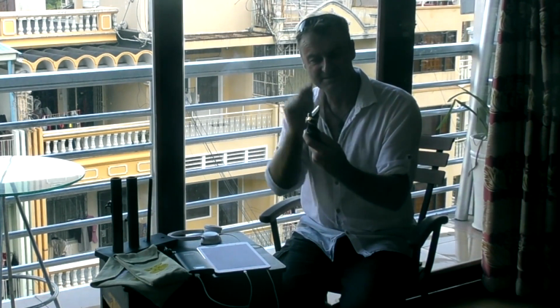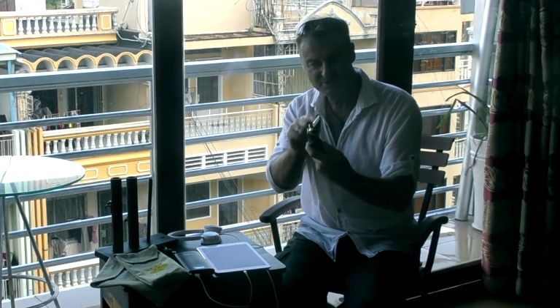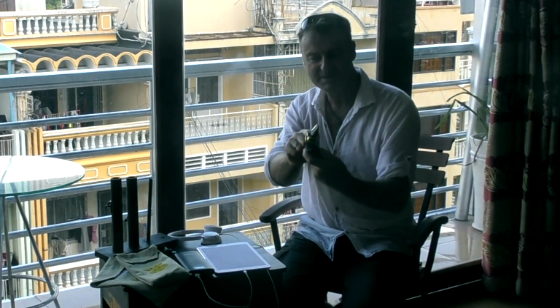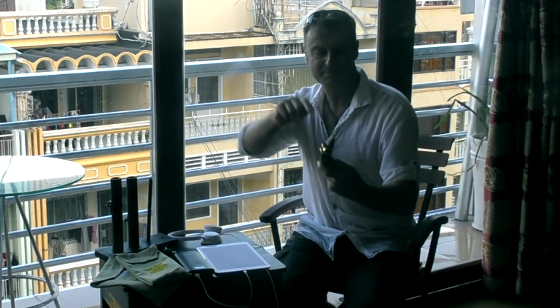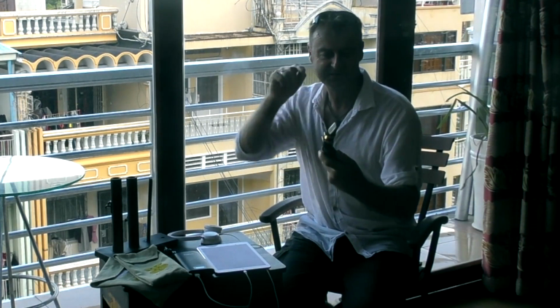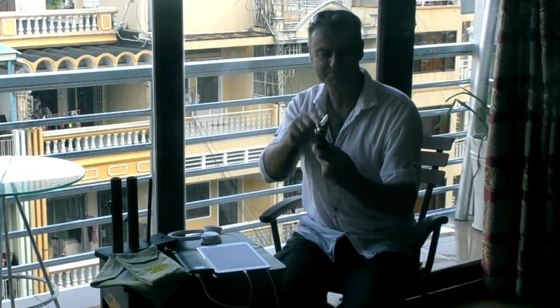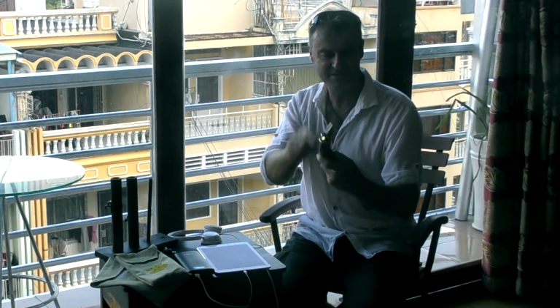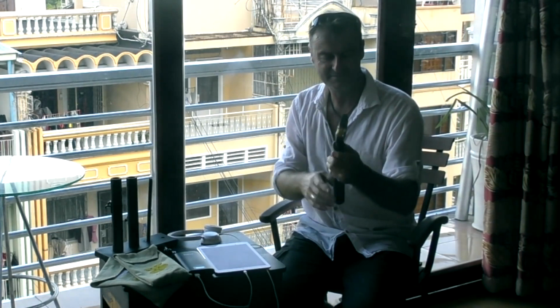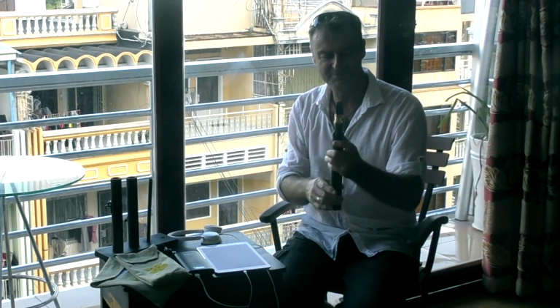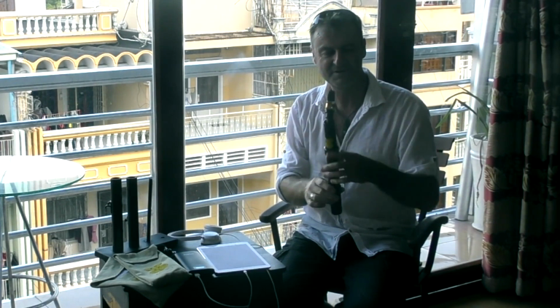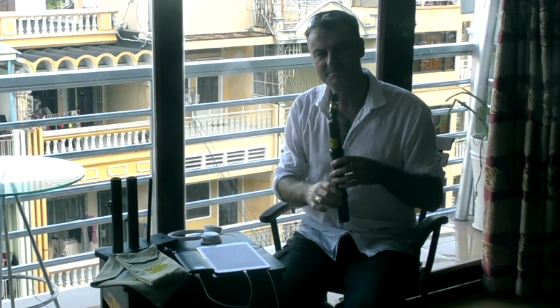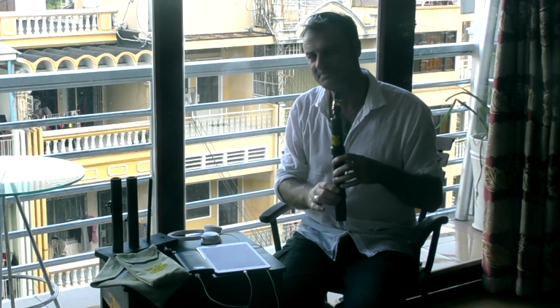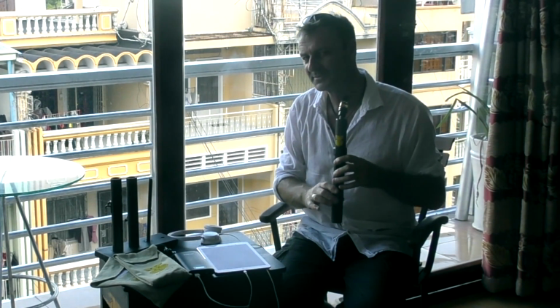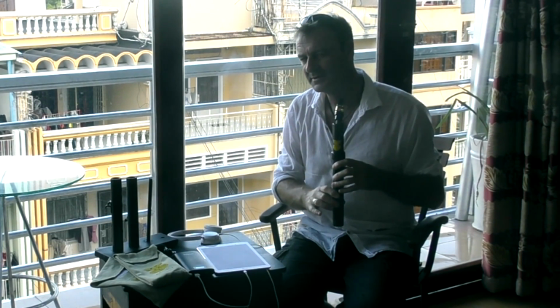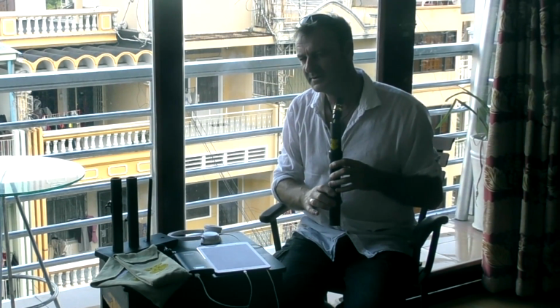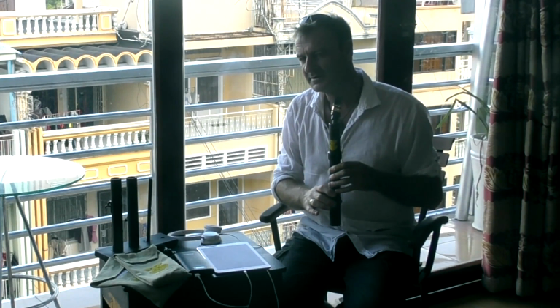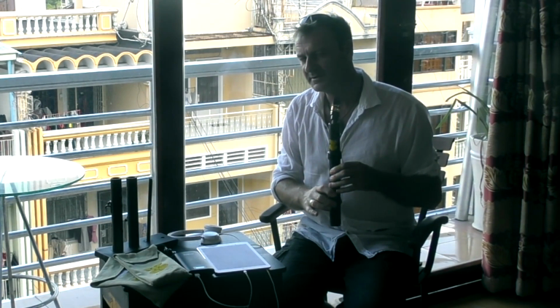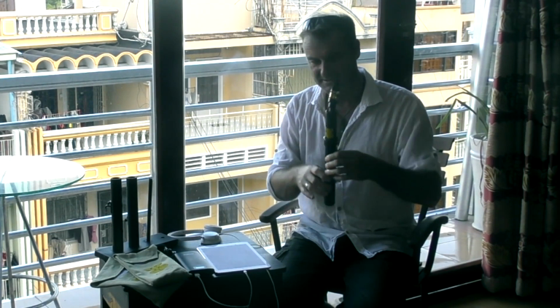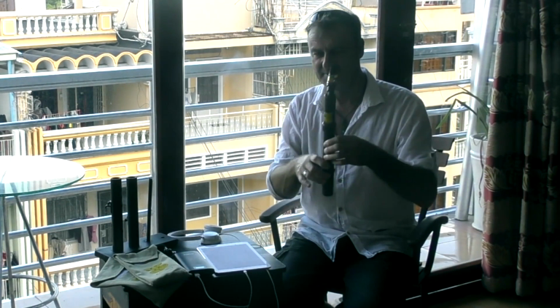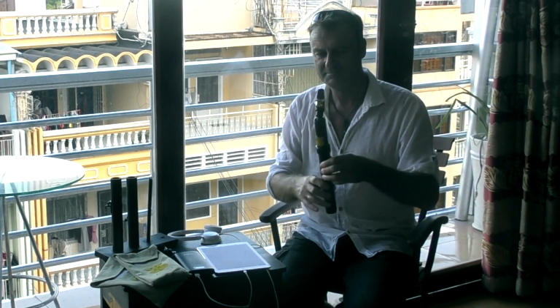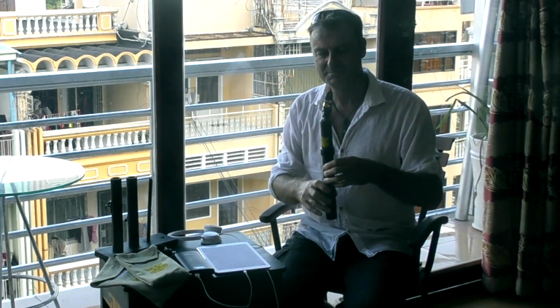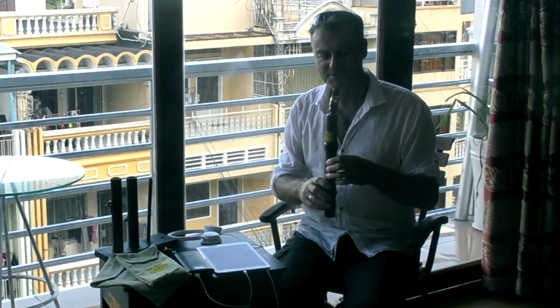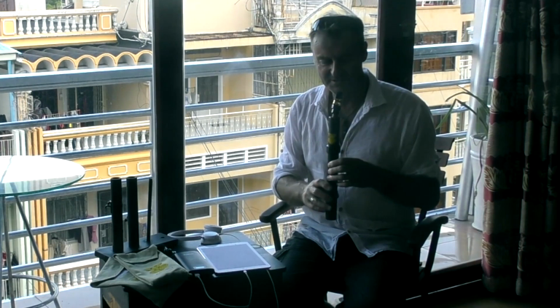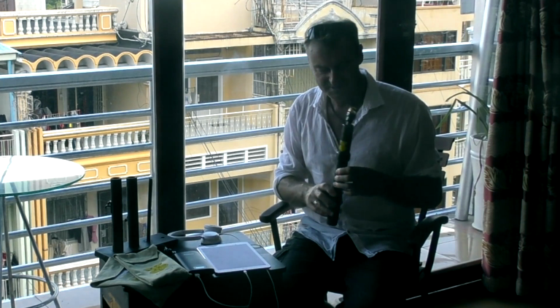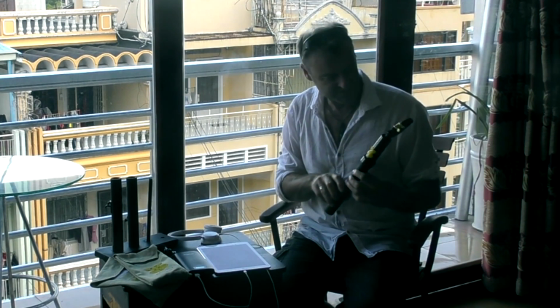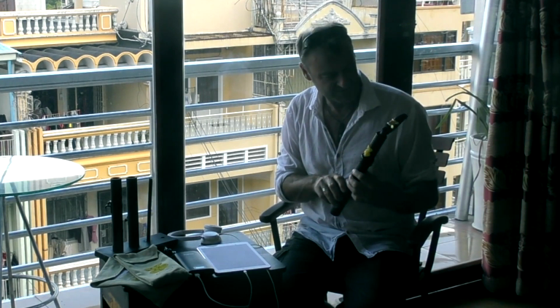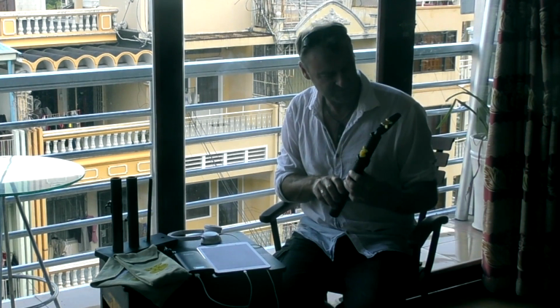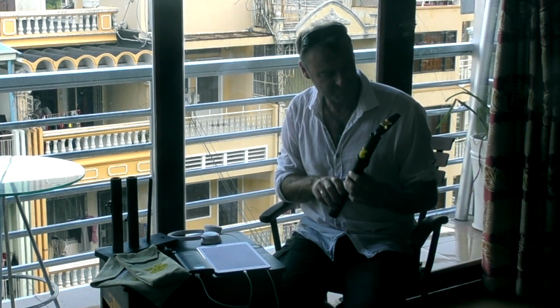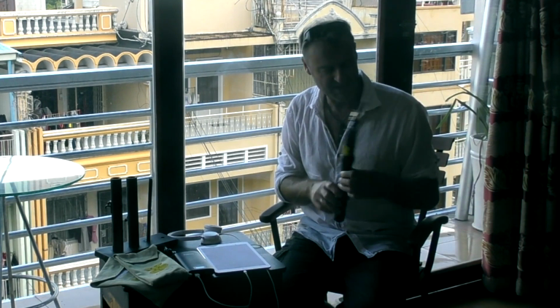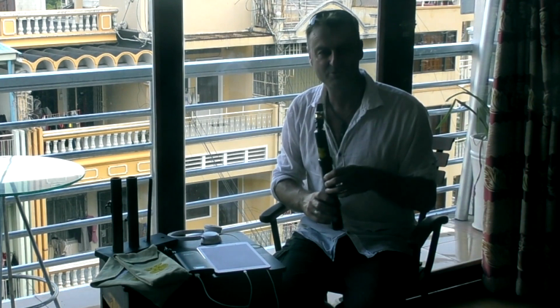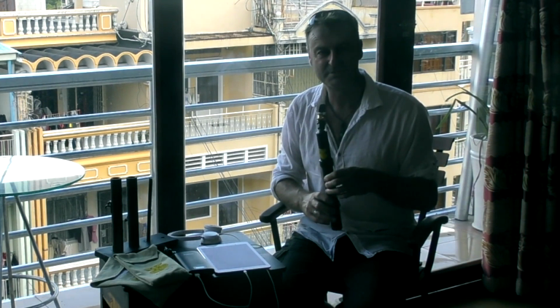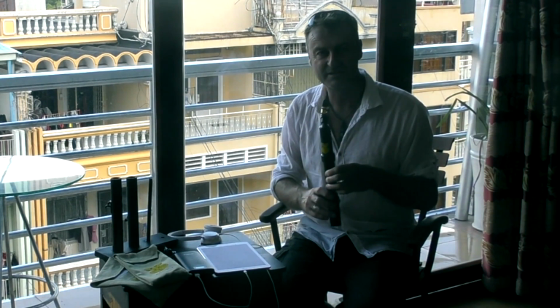The new mouthpiece — I'm telling you, it's made it all come together. I'm stoked.